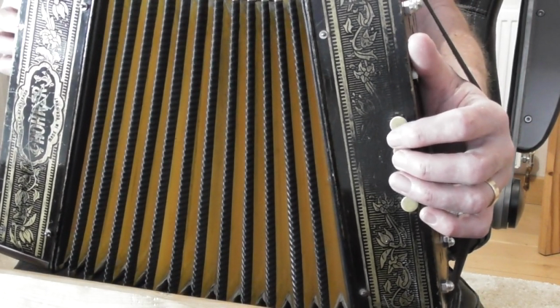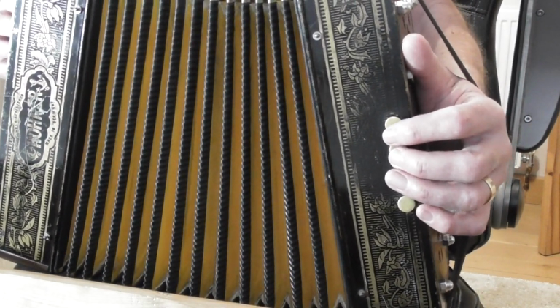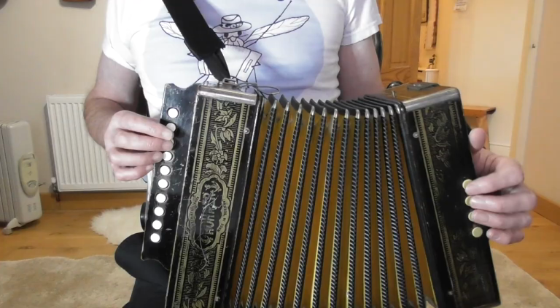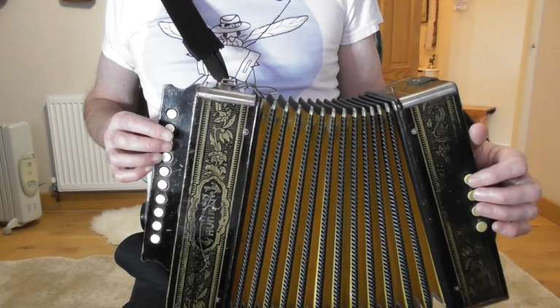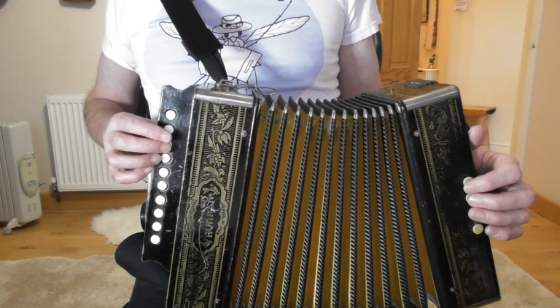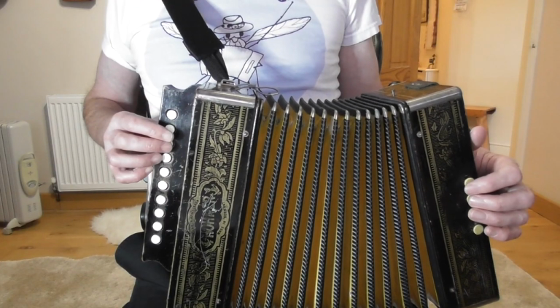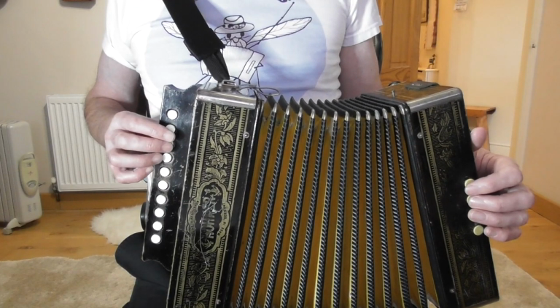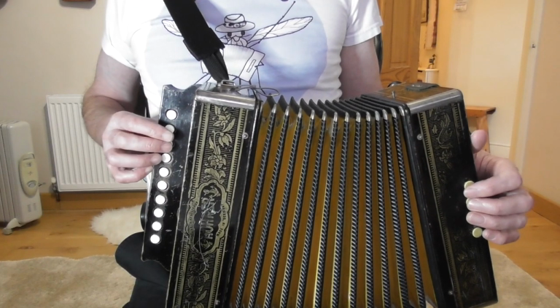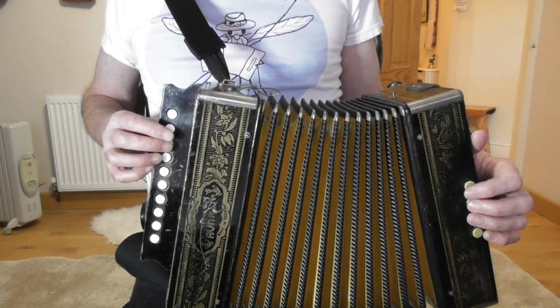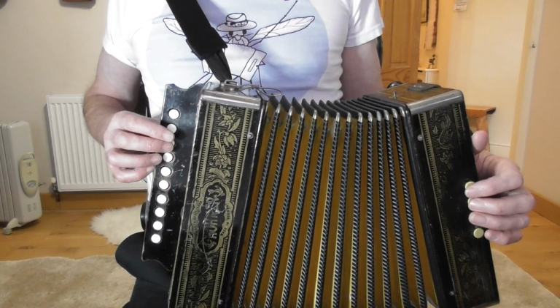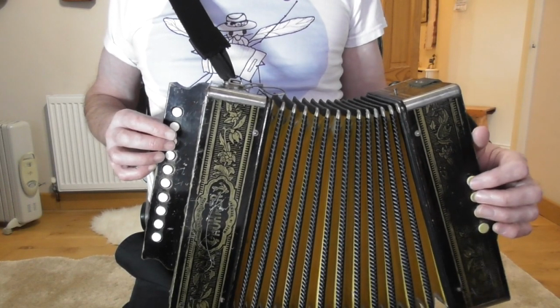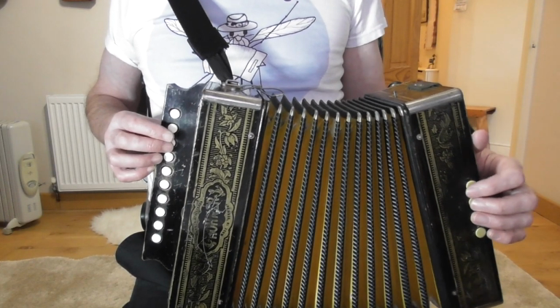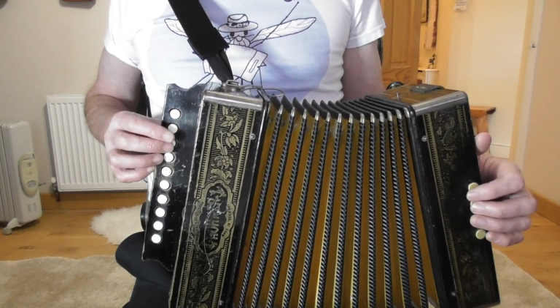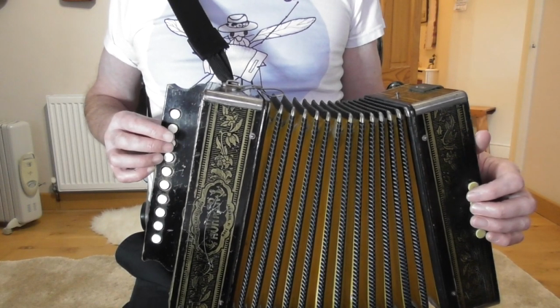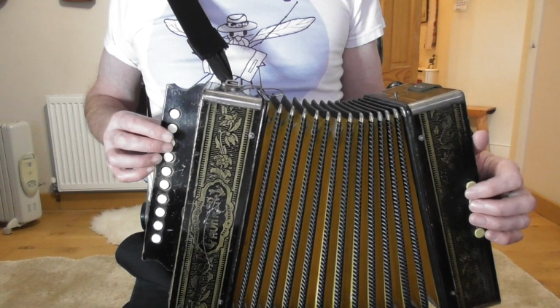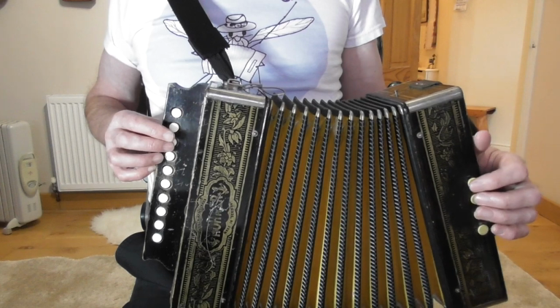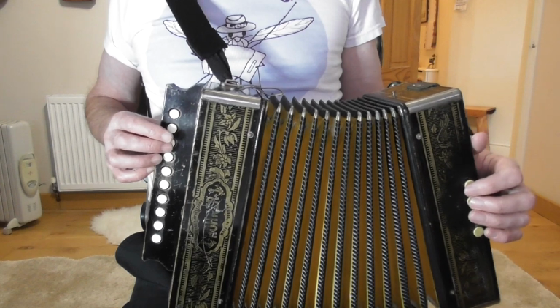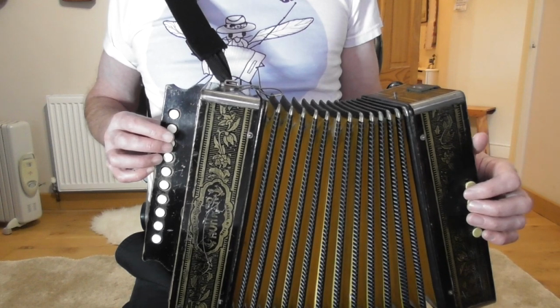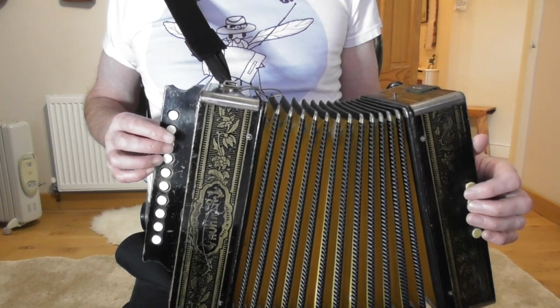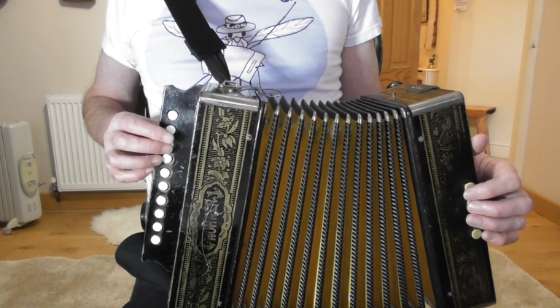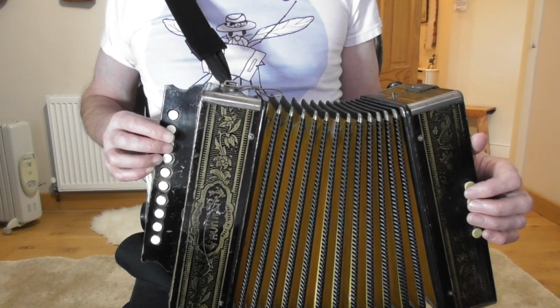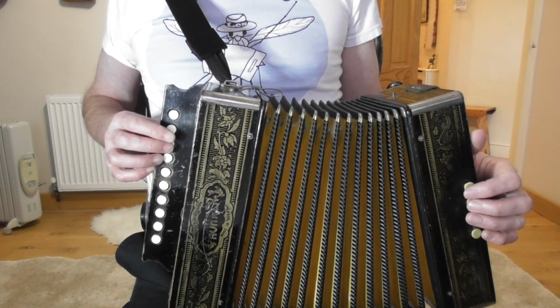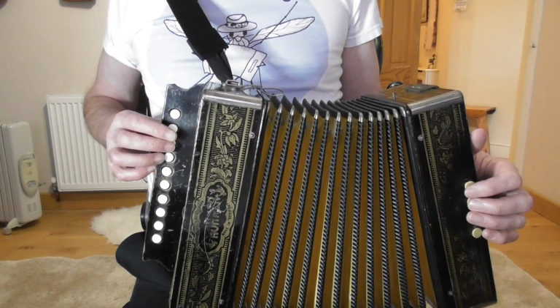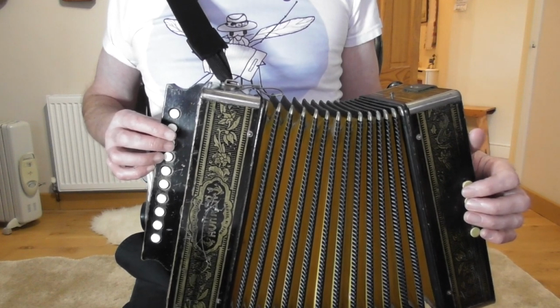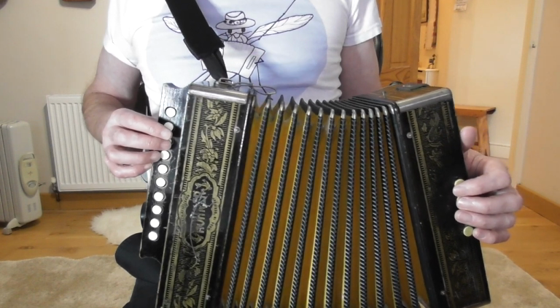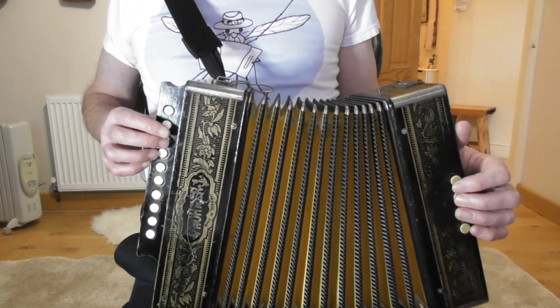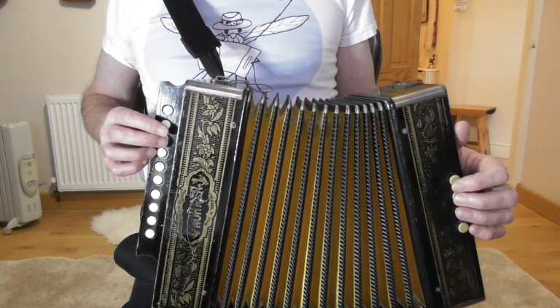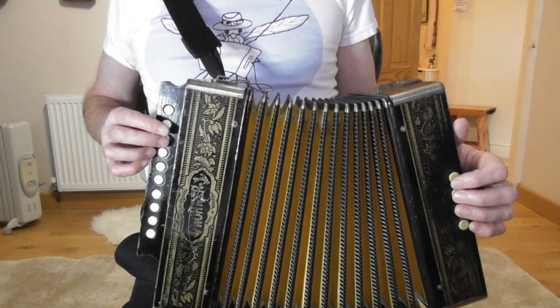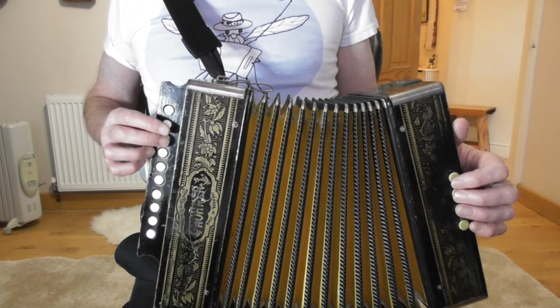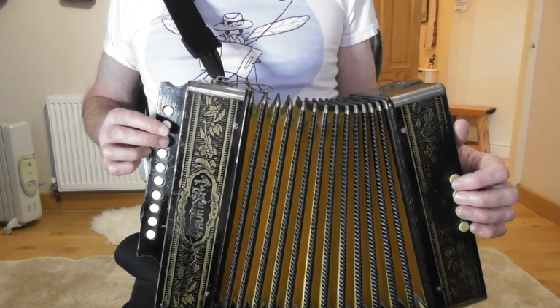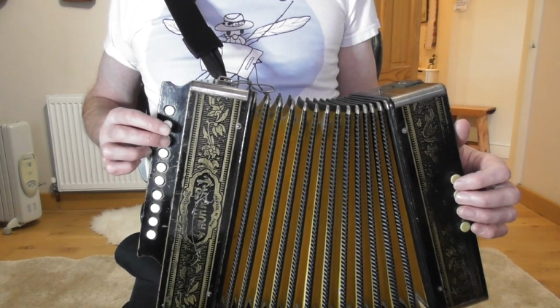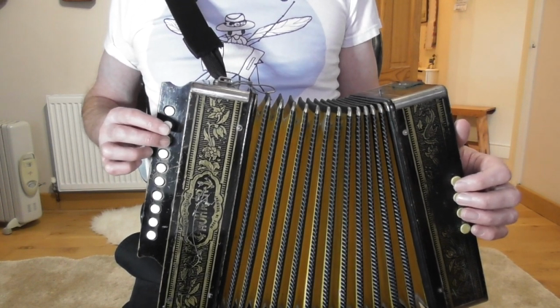Let's put that together. I'll count you in: one and two and, one and two and.